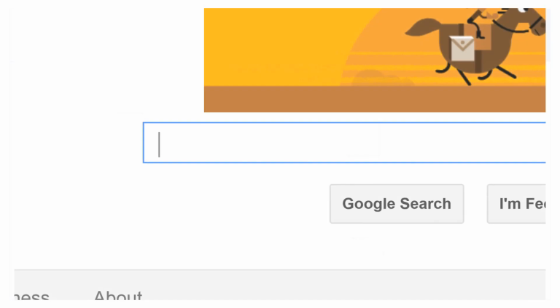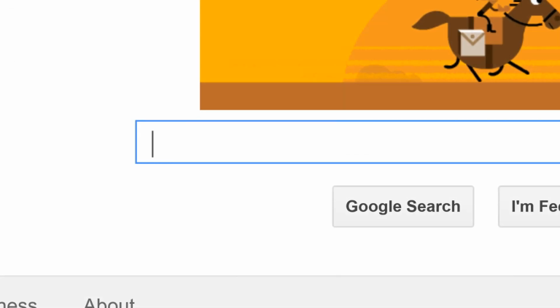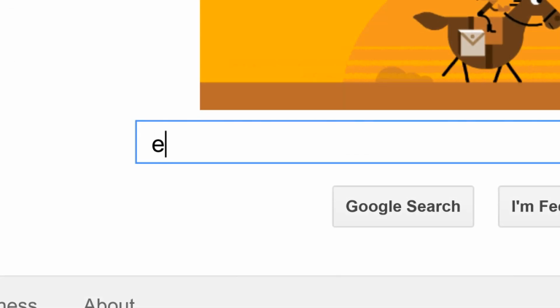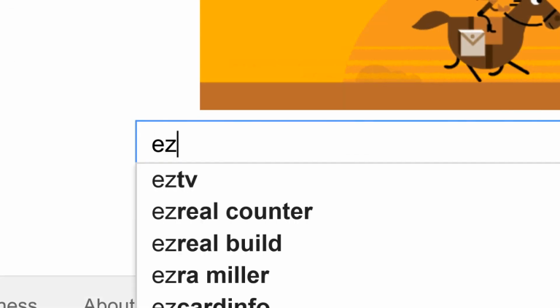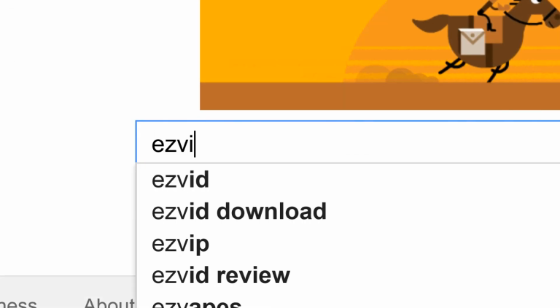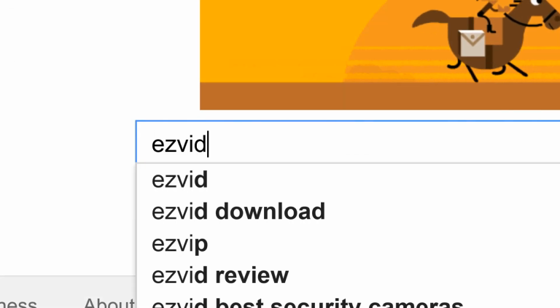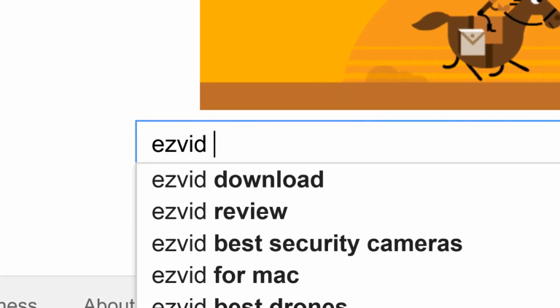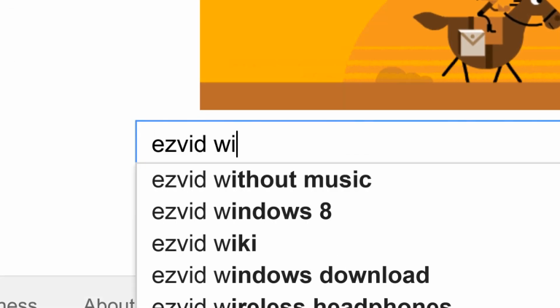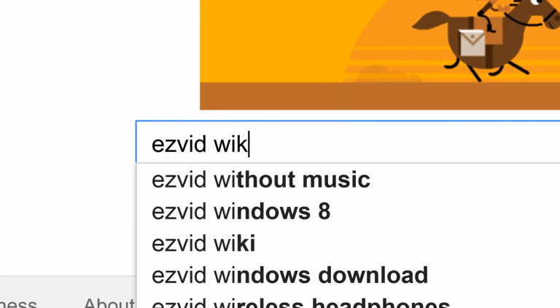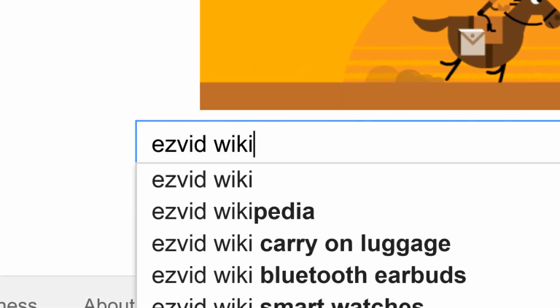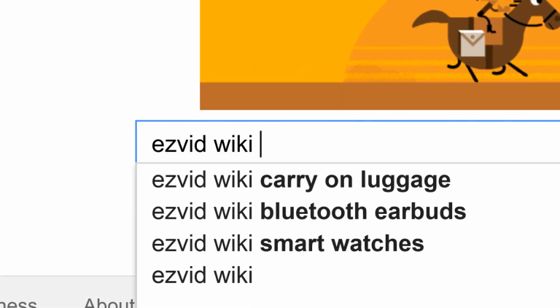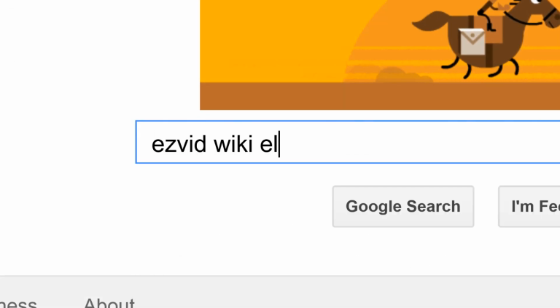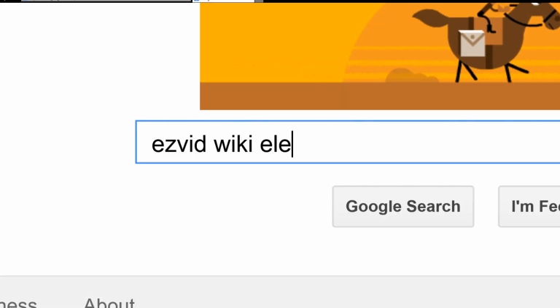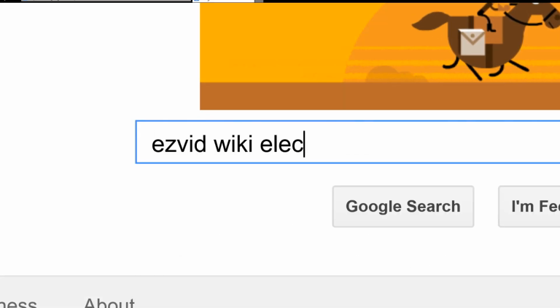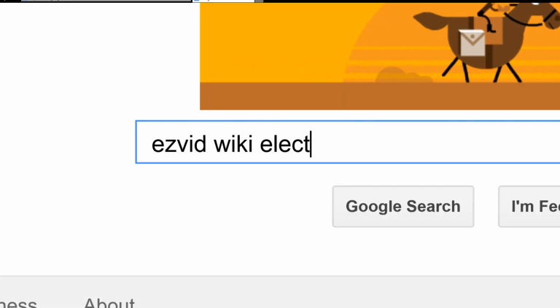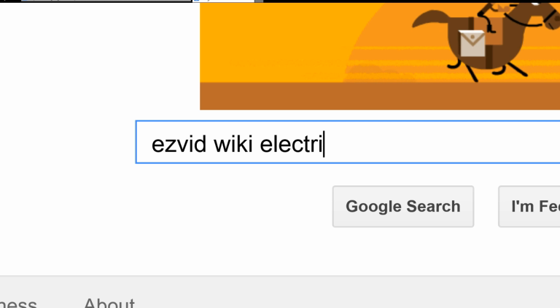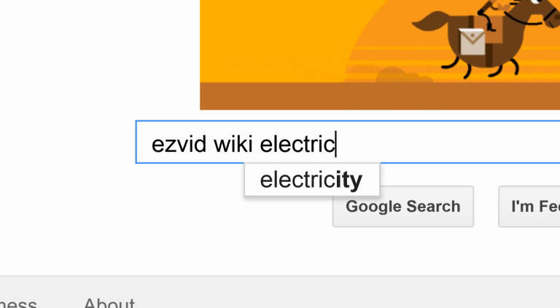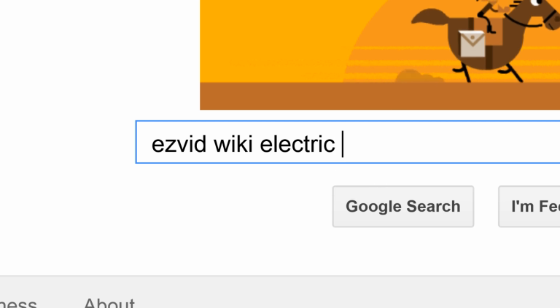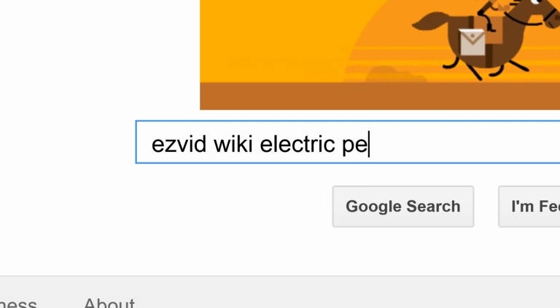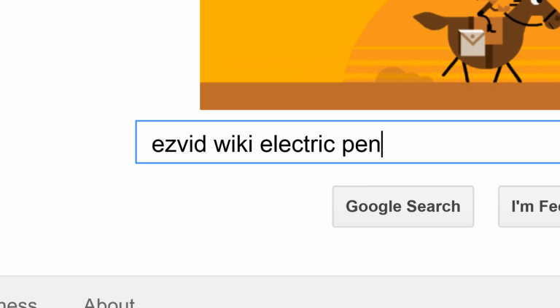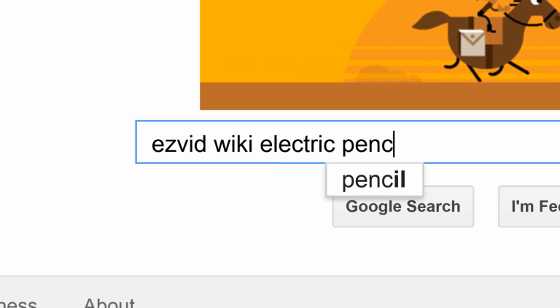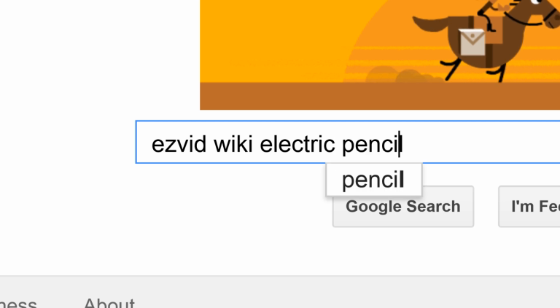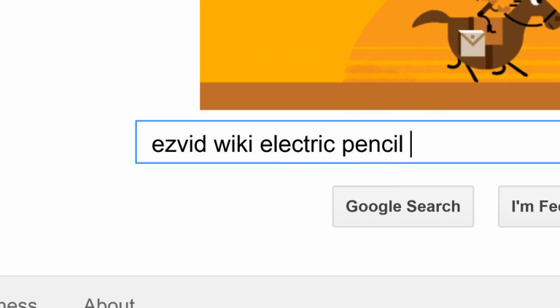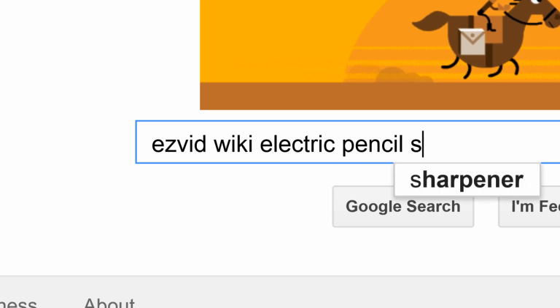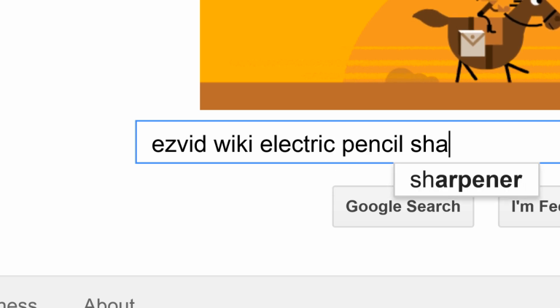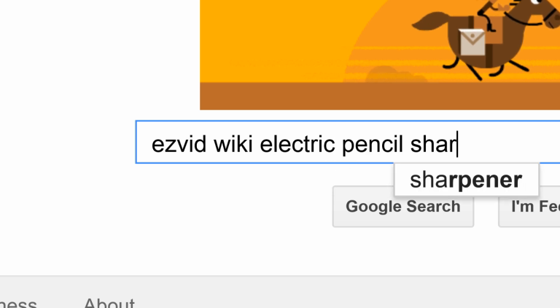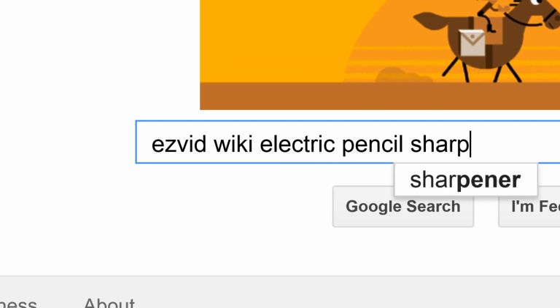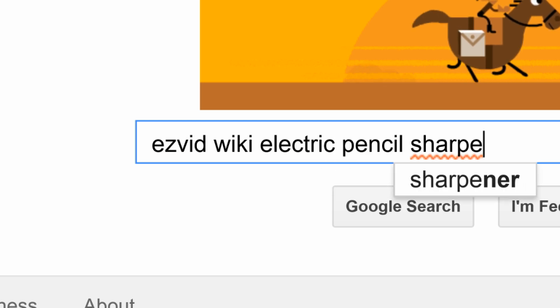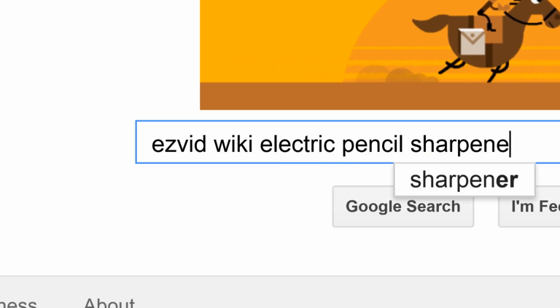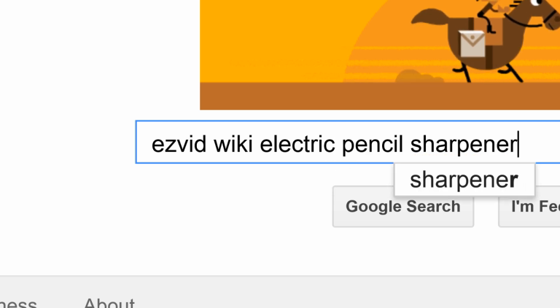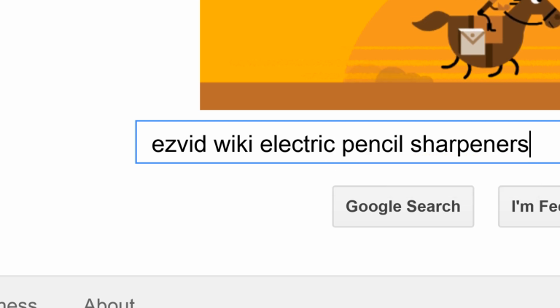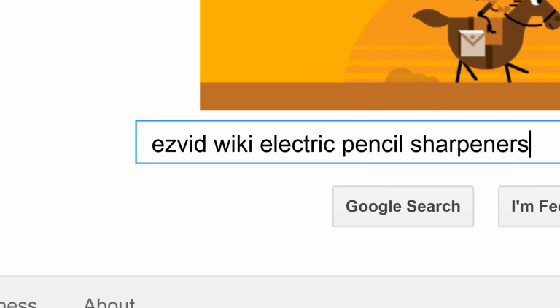To get links to all this stuff and add to this list, search for EasyVid Wiki Electric Pencil Sharpeners.